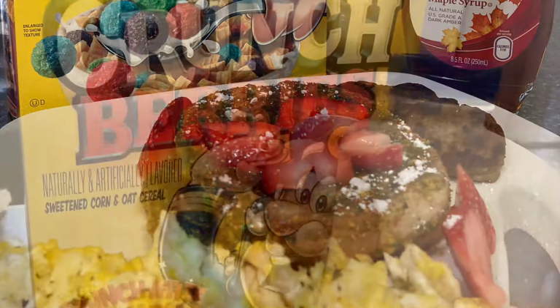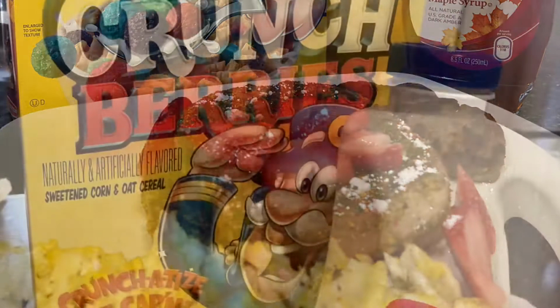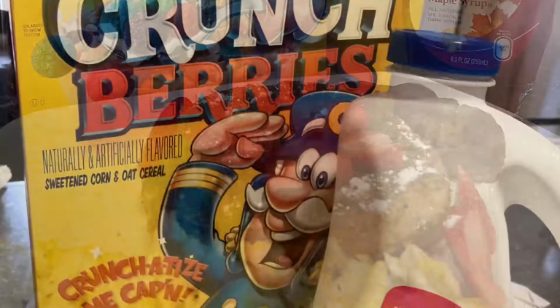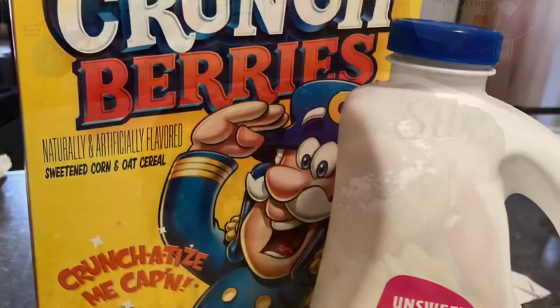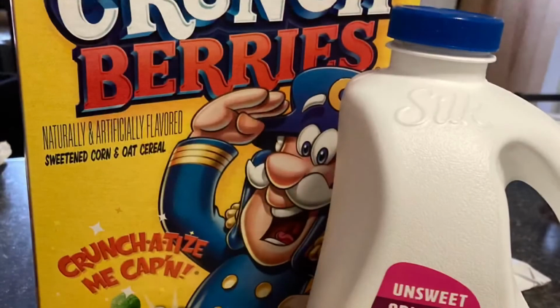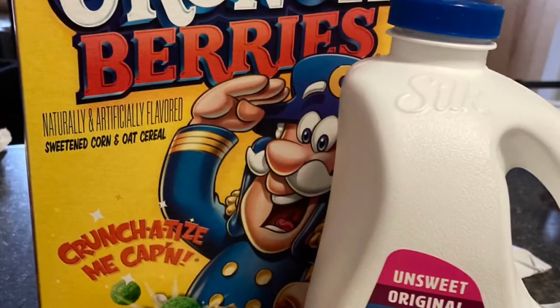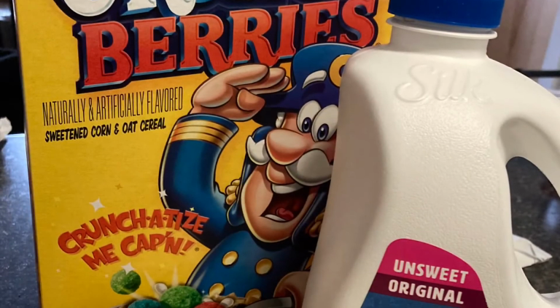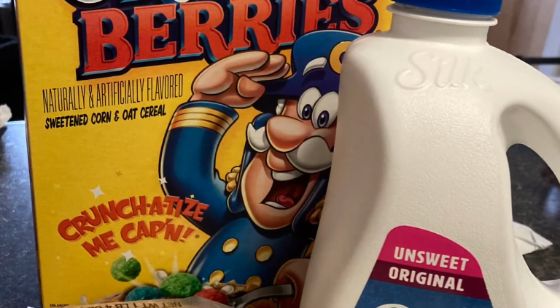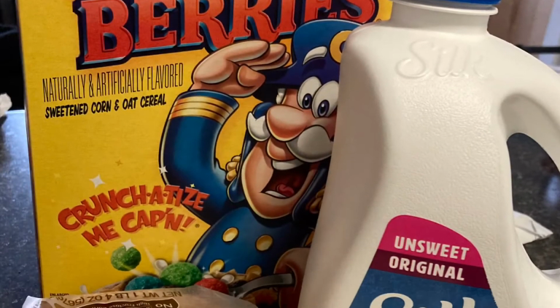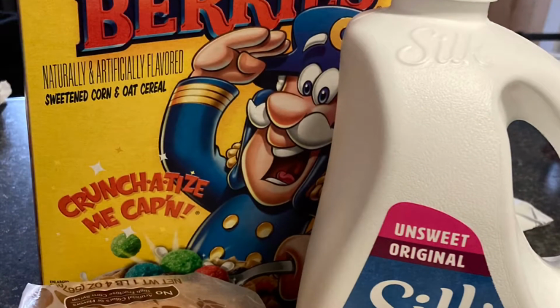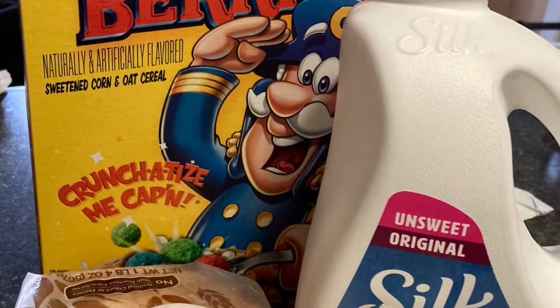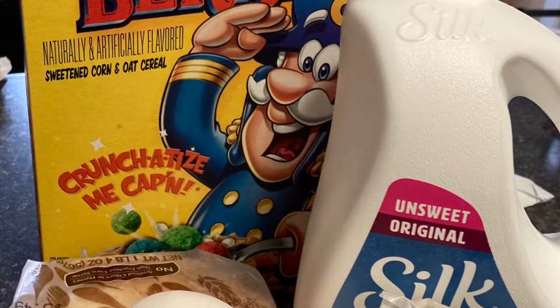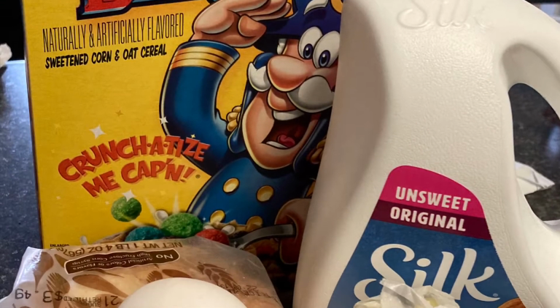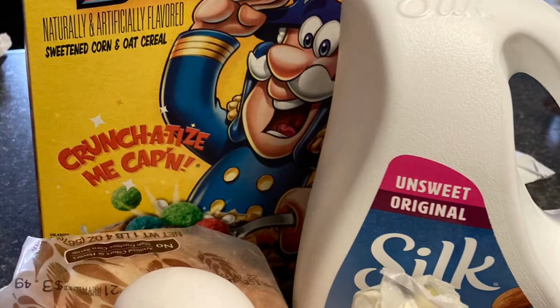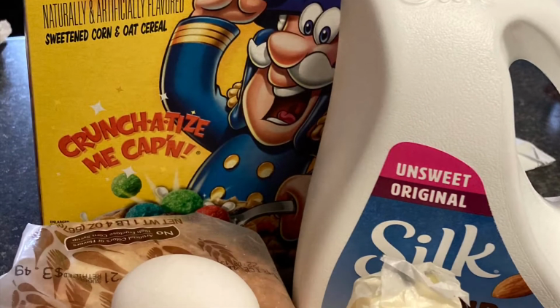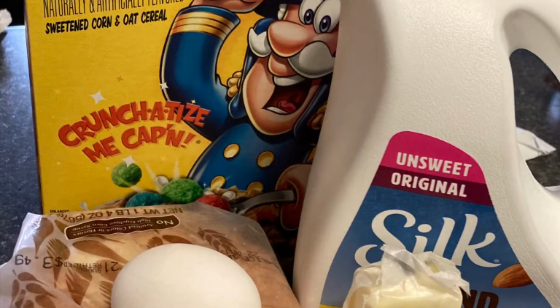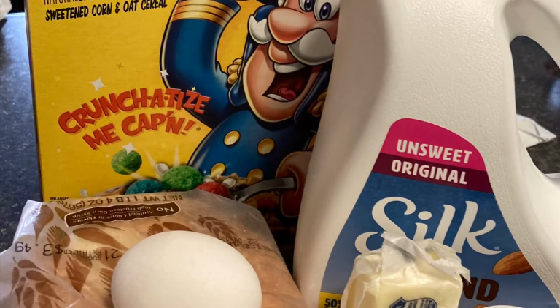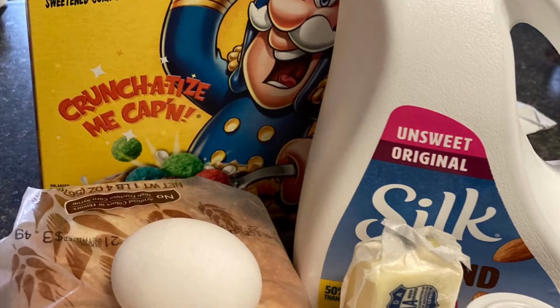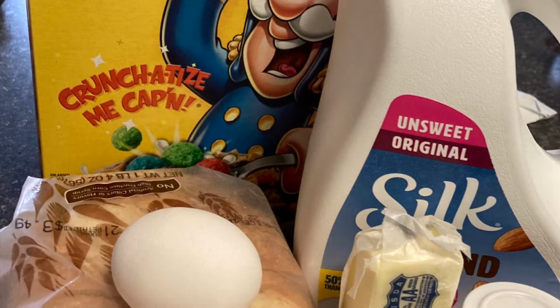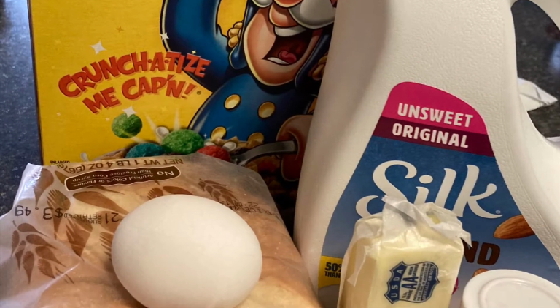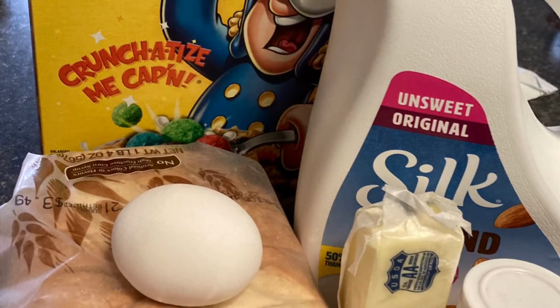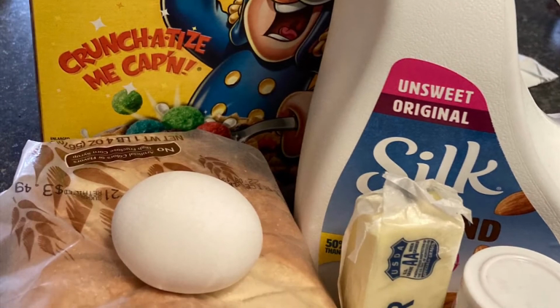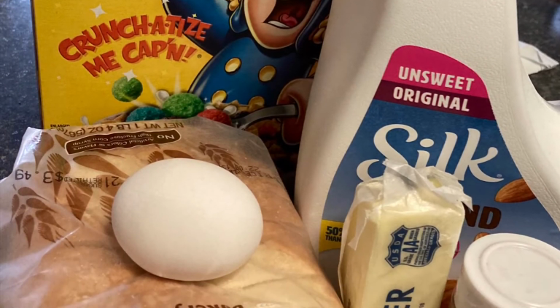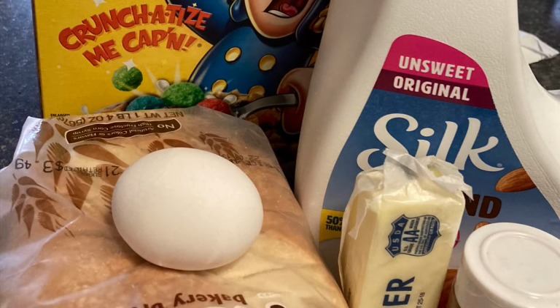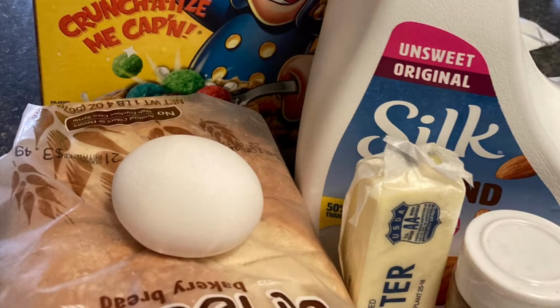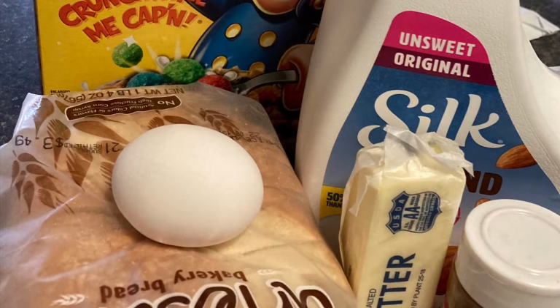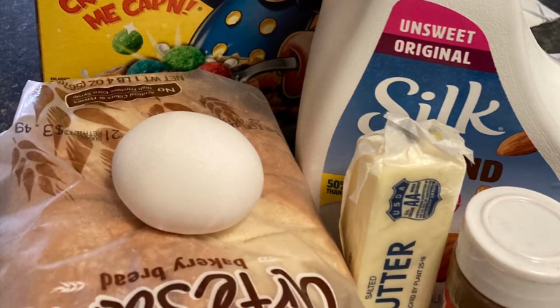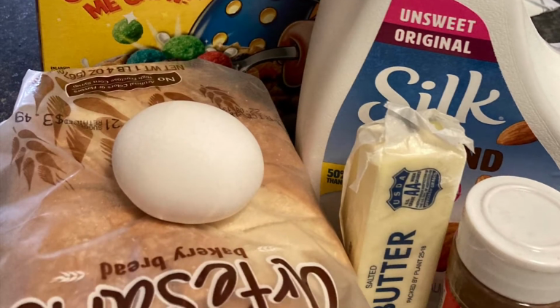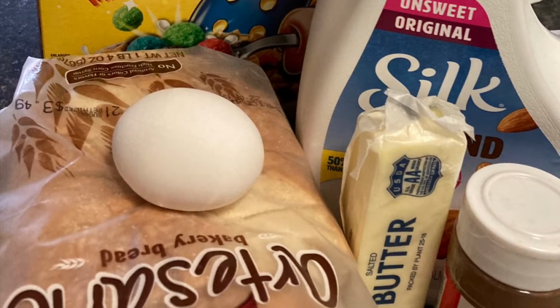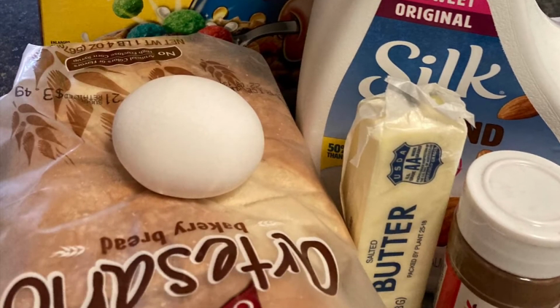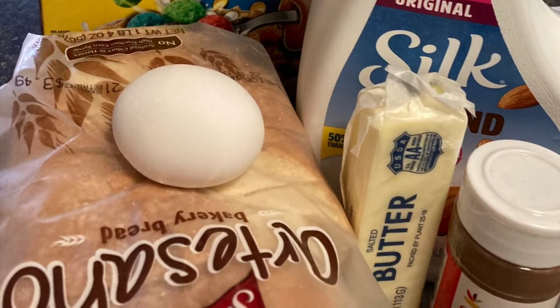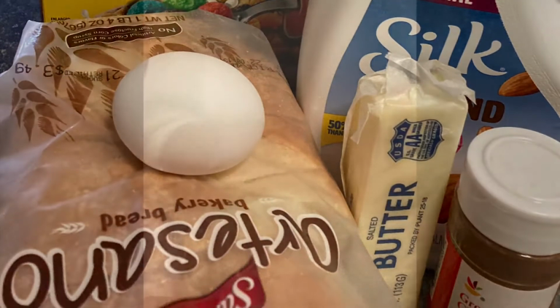Hey, I'm back with another video. Today we are going to make some Captain Crunch French Toast.